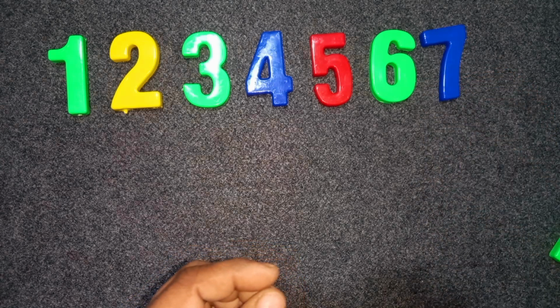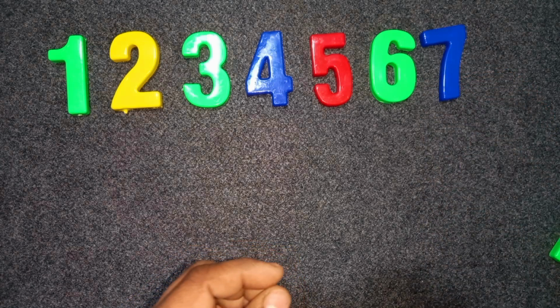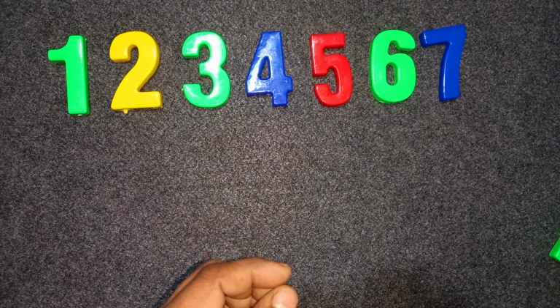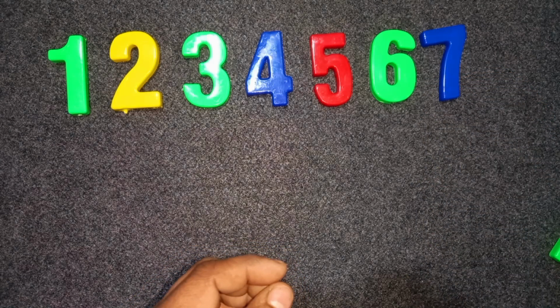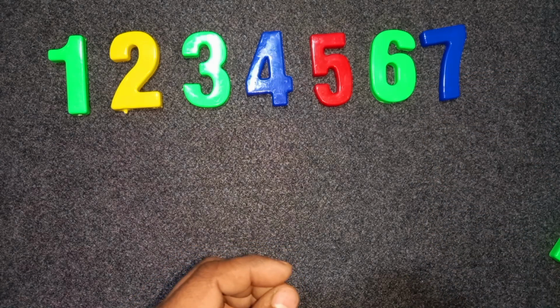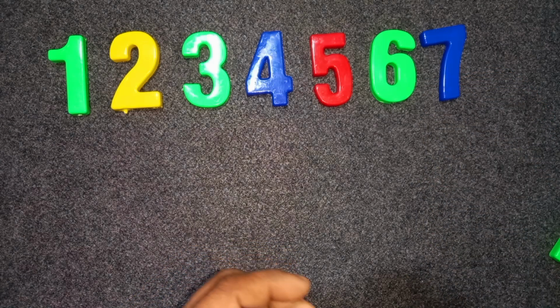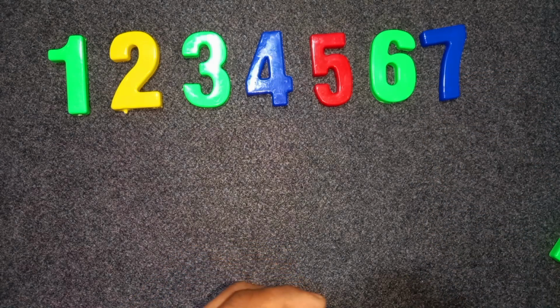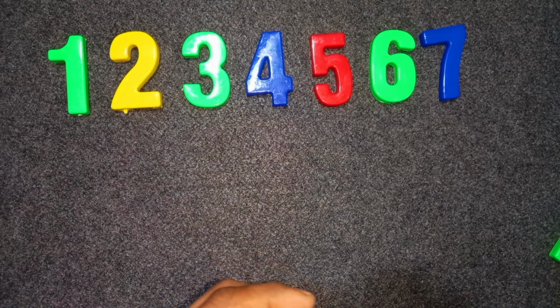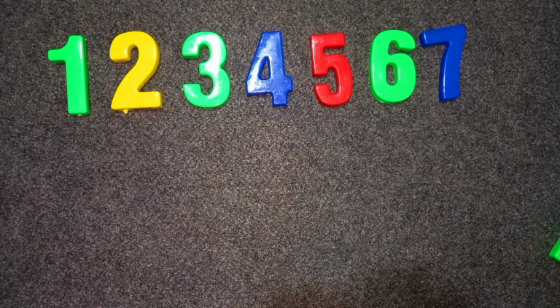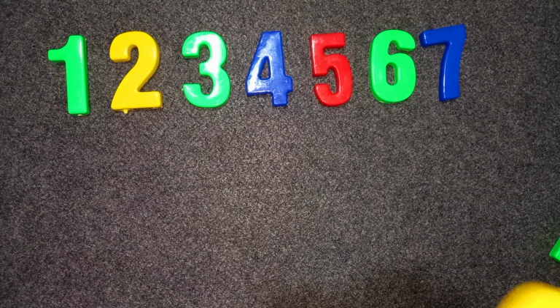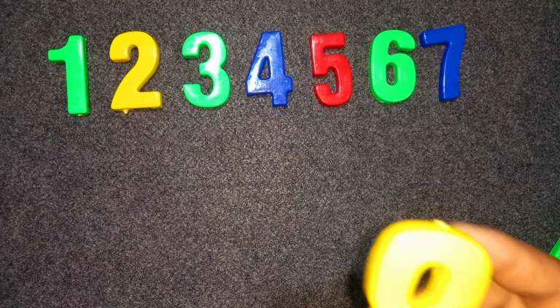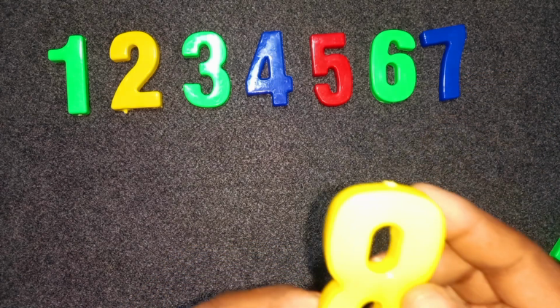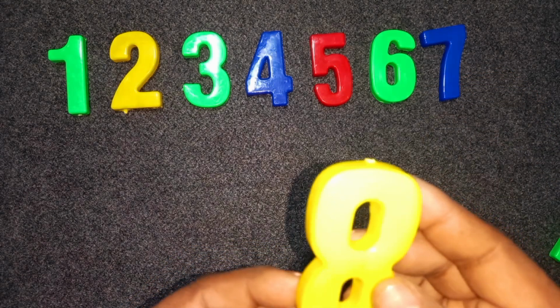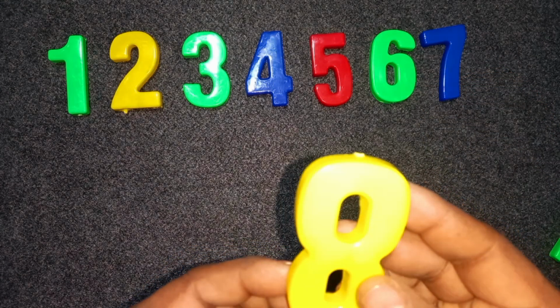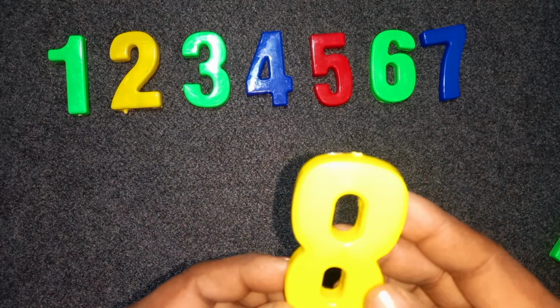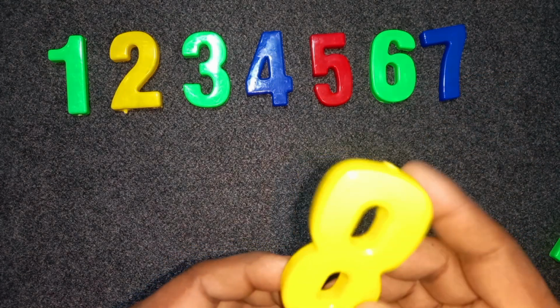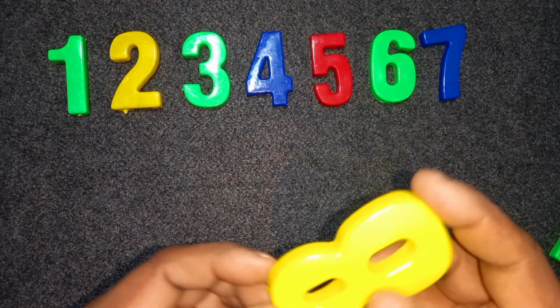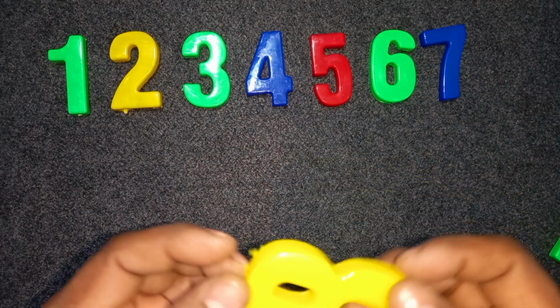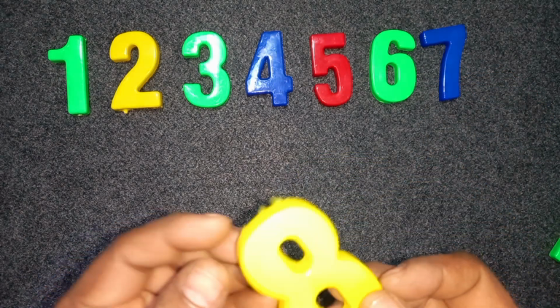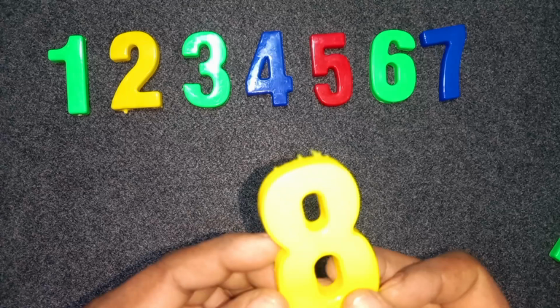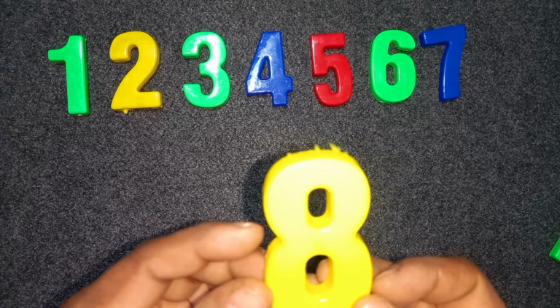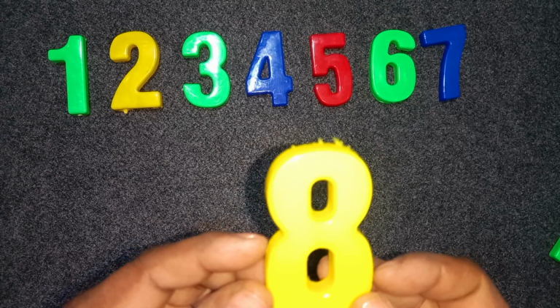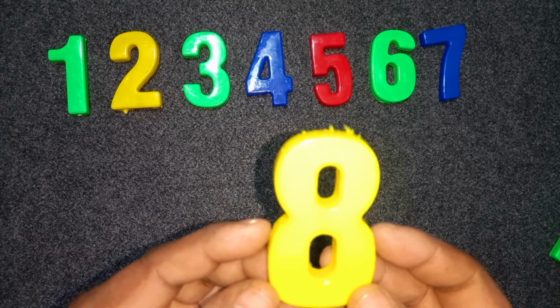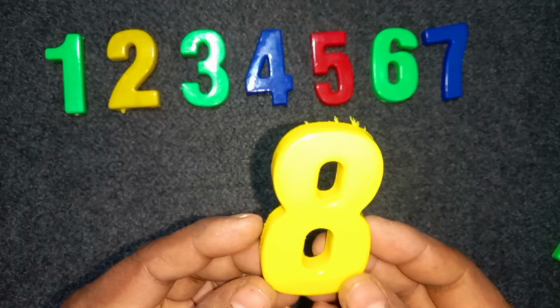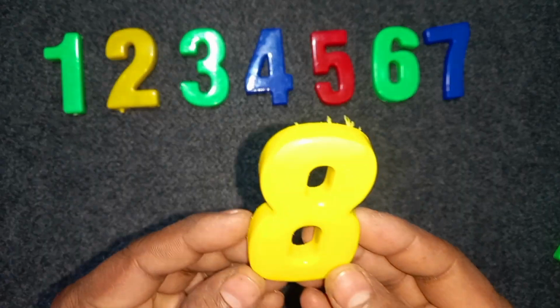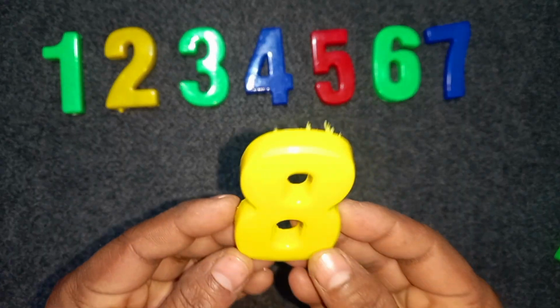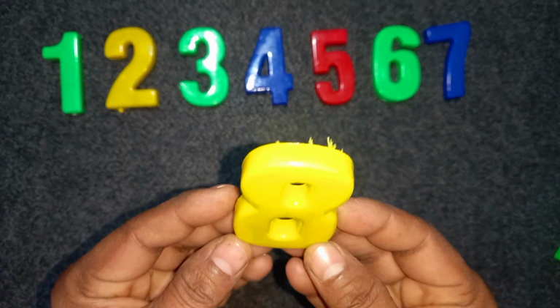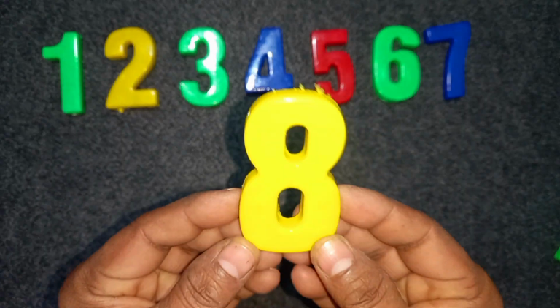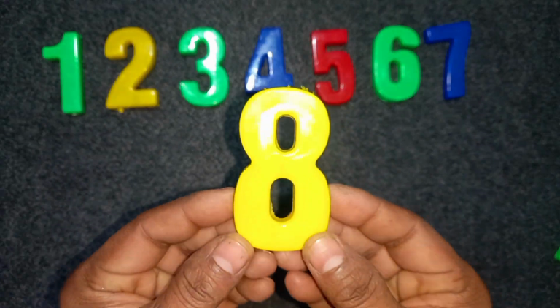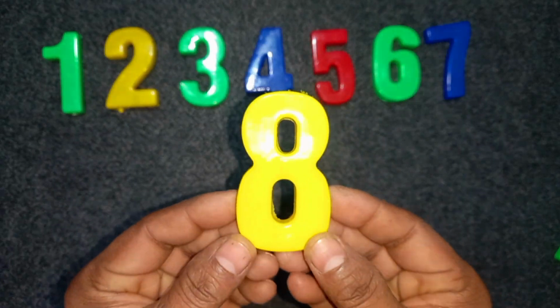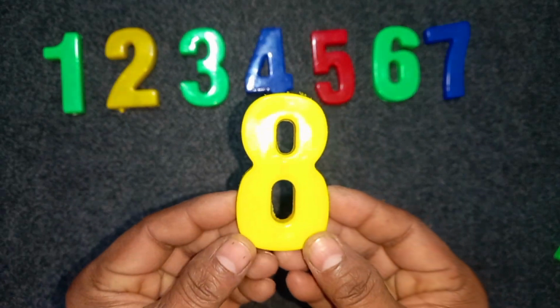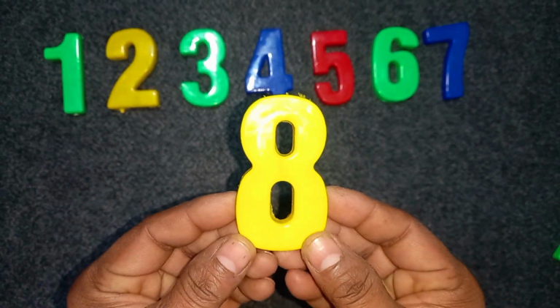Yellow color. Eight. Eight. Yellow color. Eight.